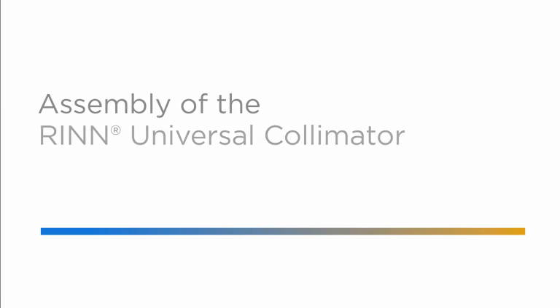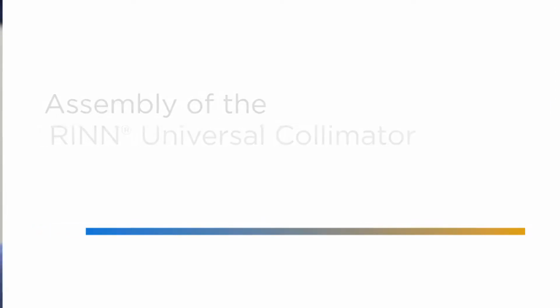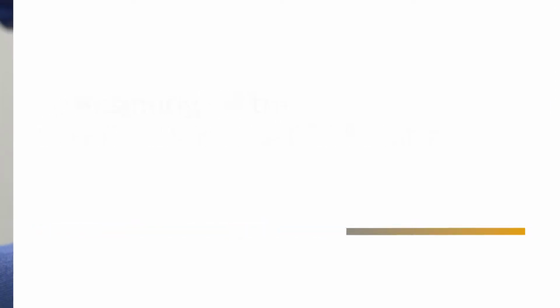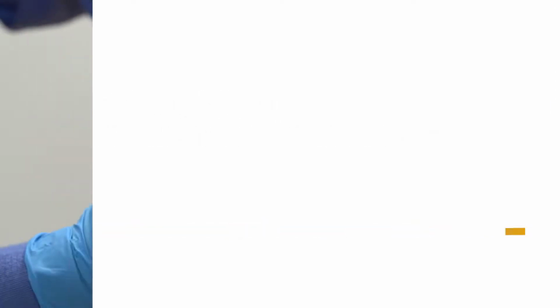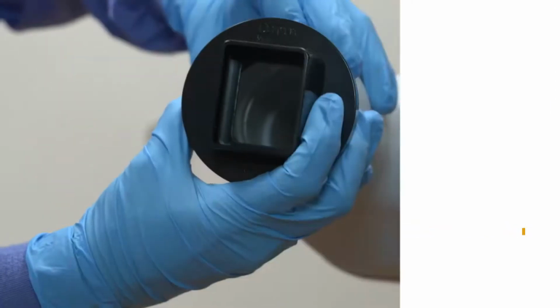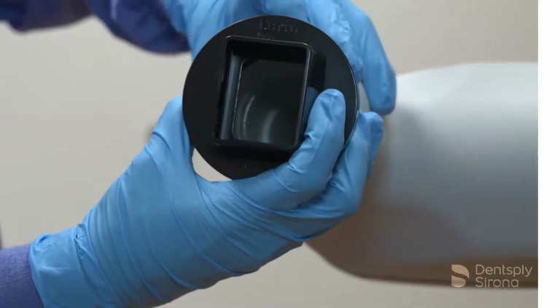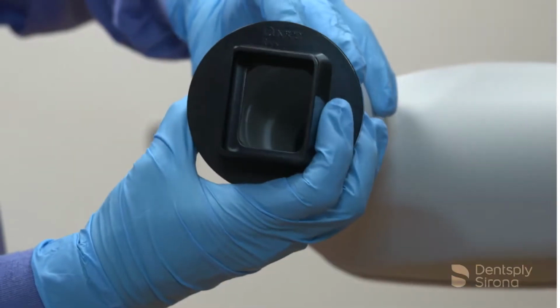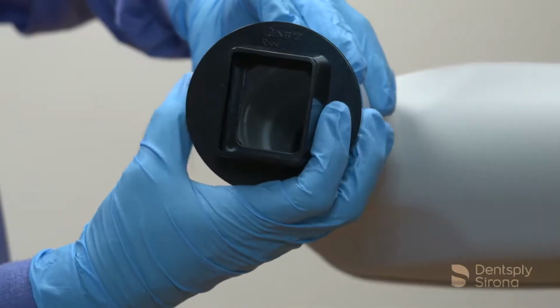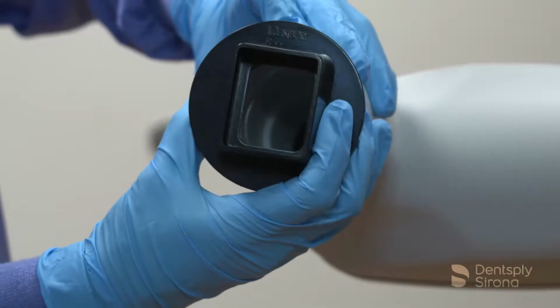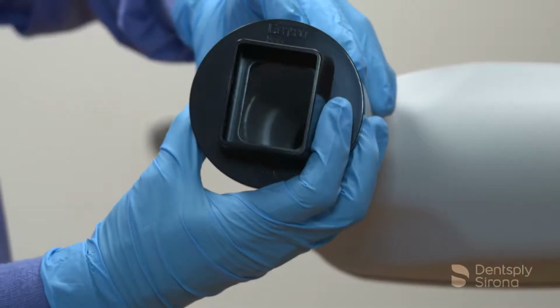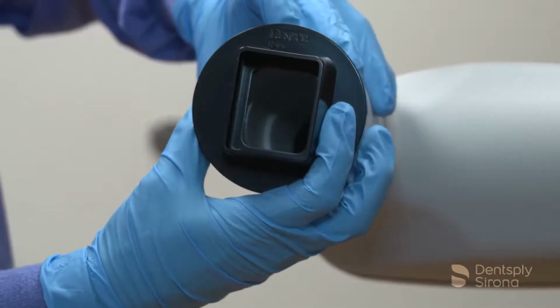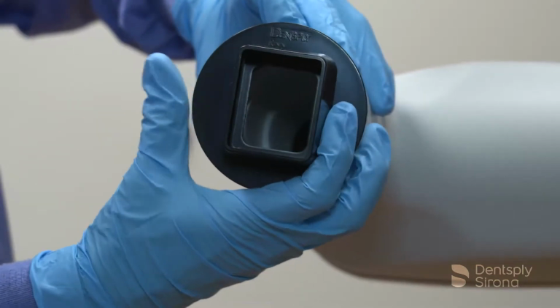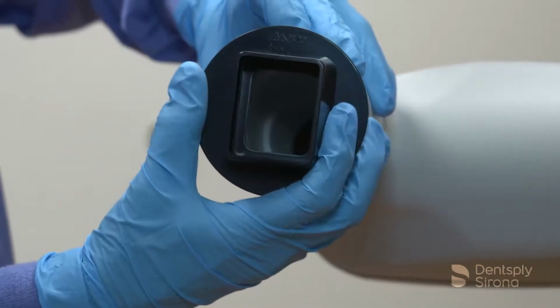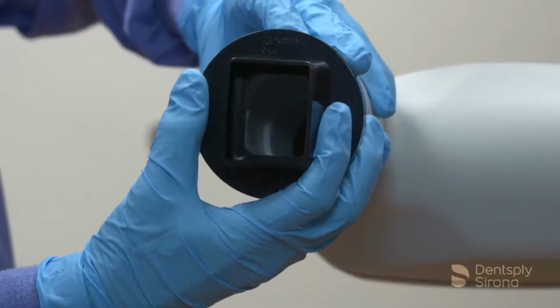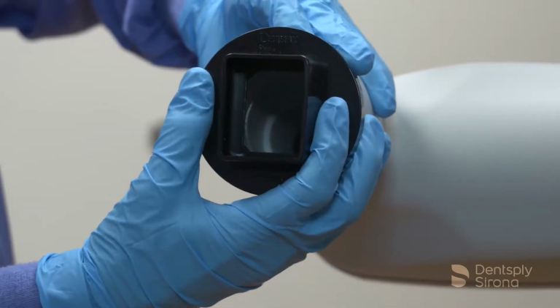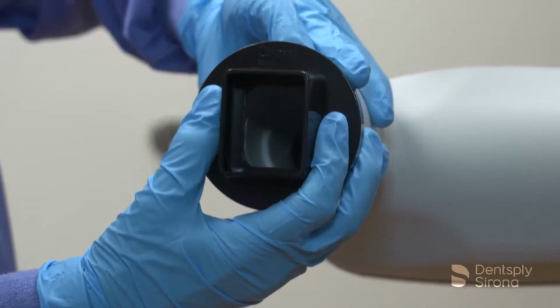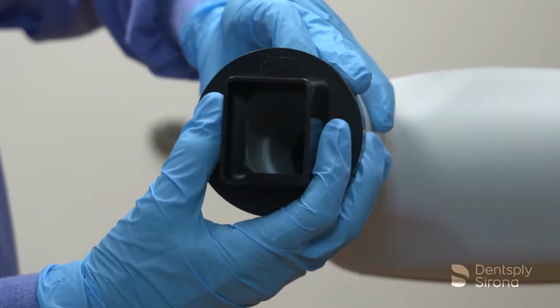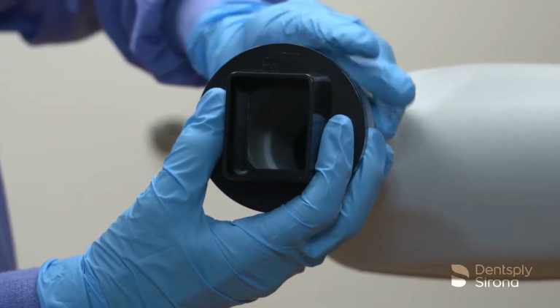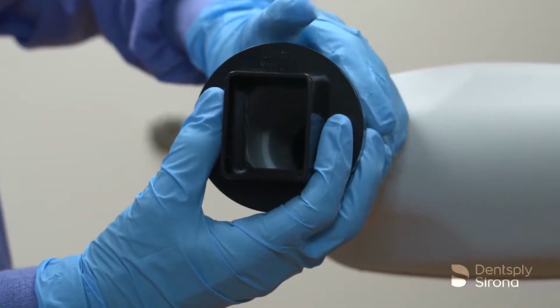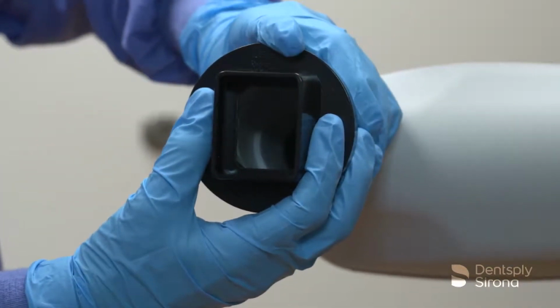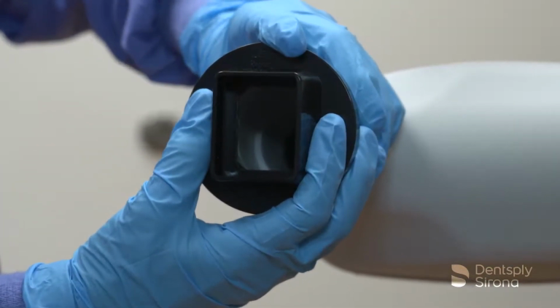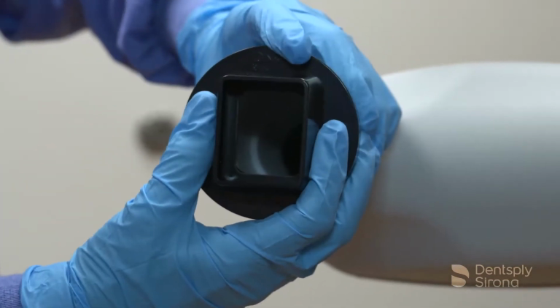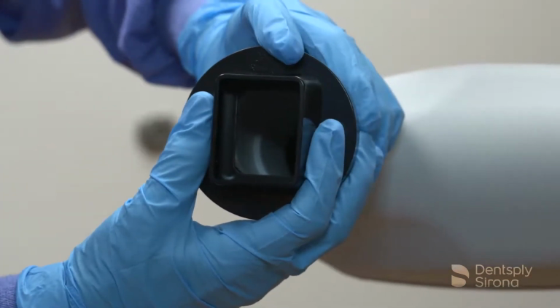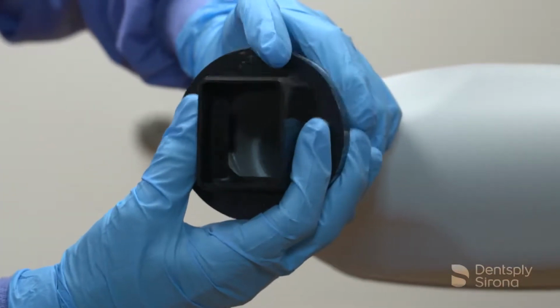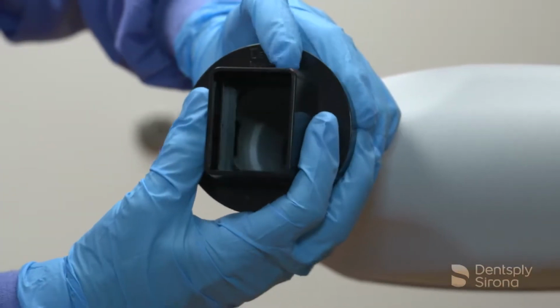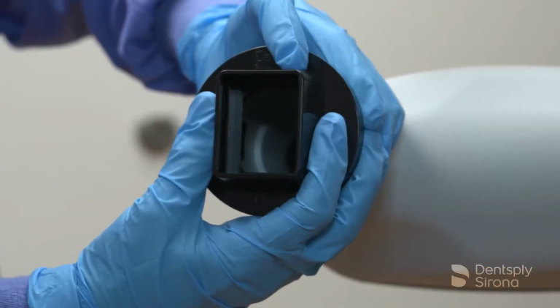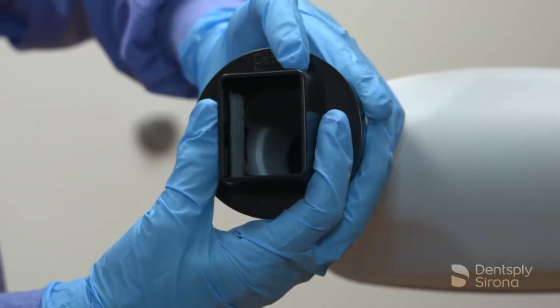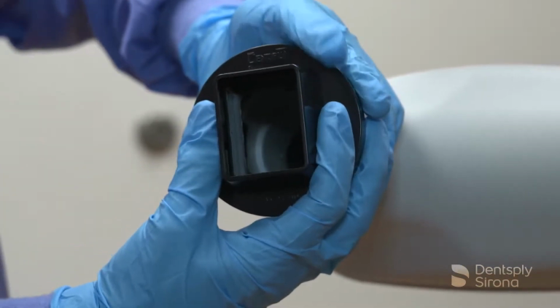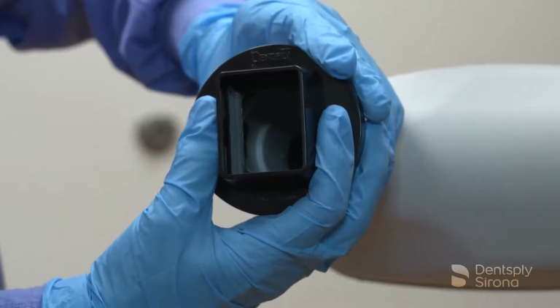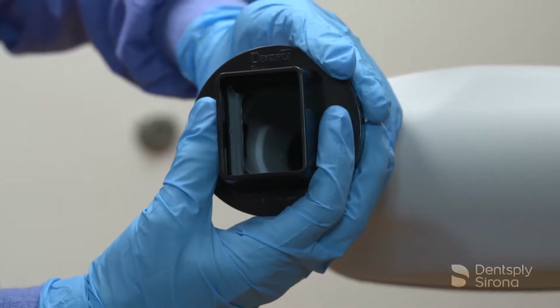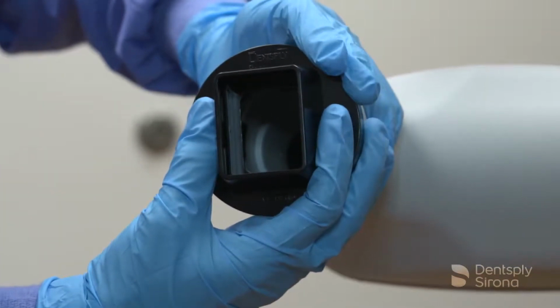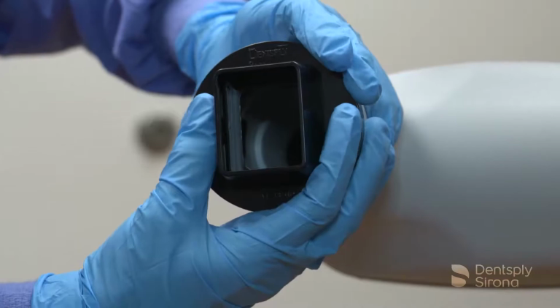To insert the RIN universal collimator into the PID, squeeze the legs toward the center of the unit and push into the PID.